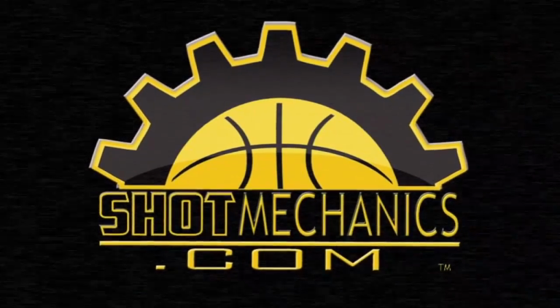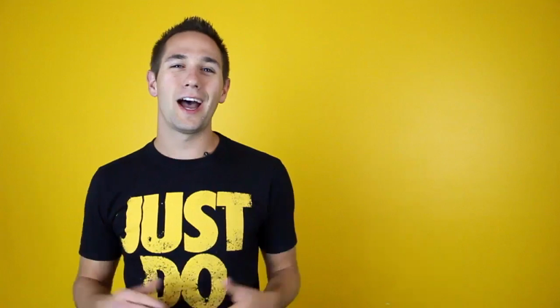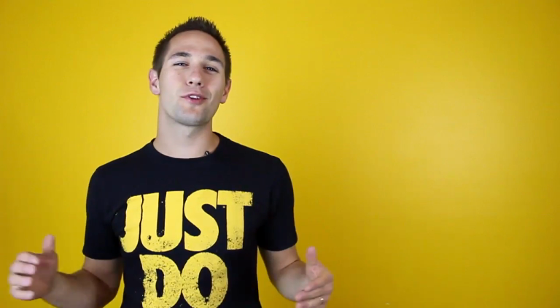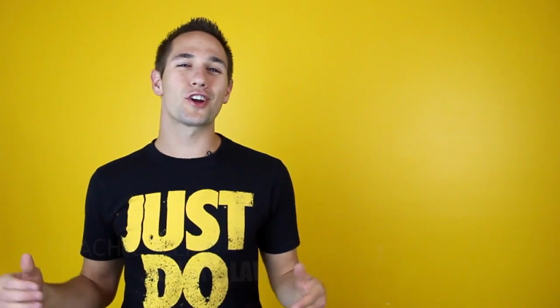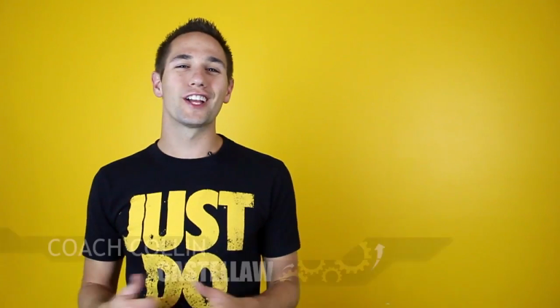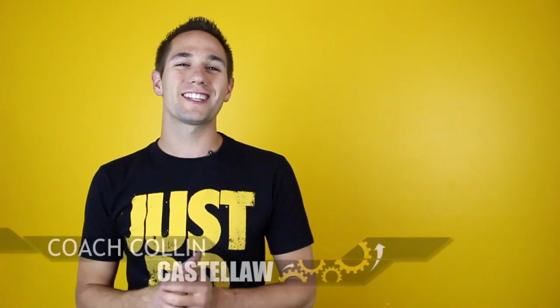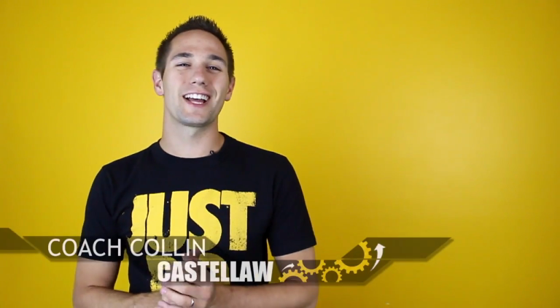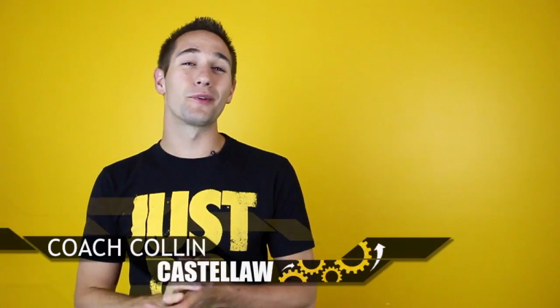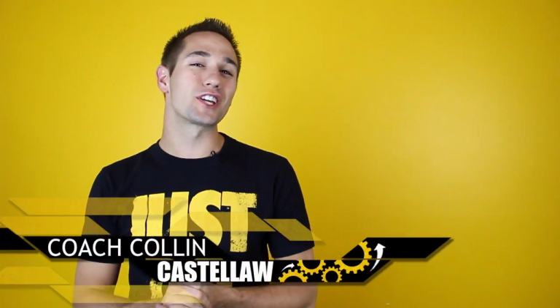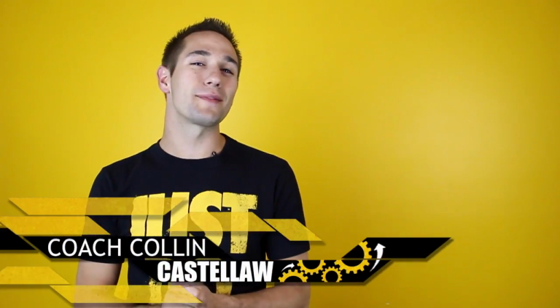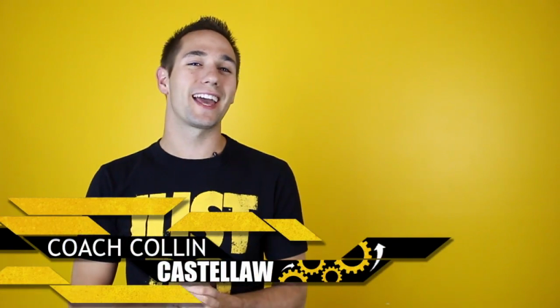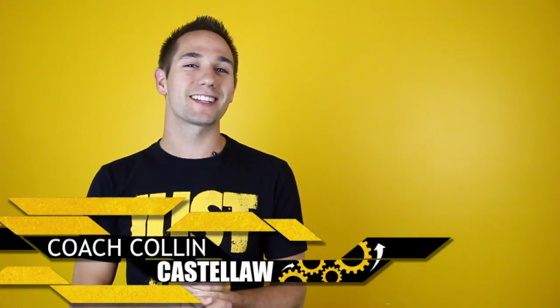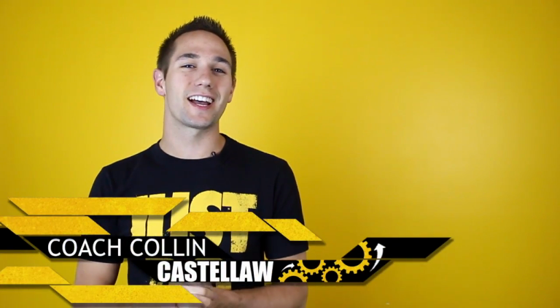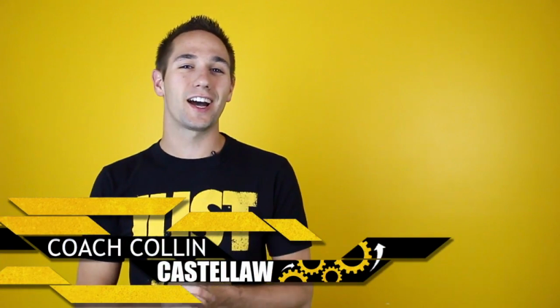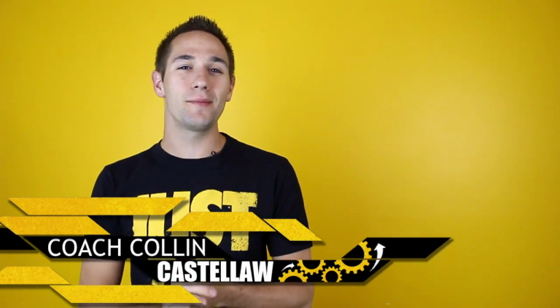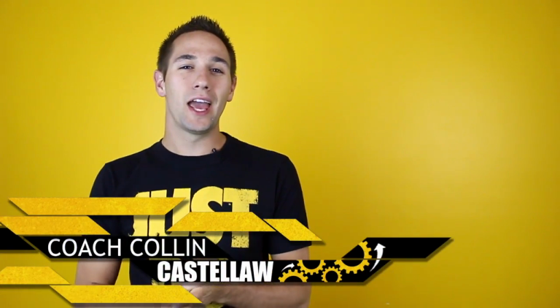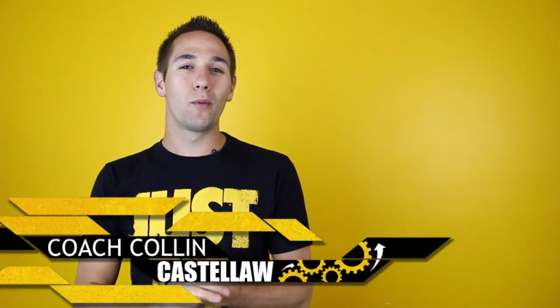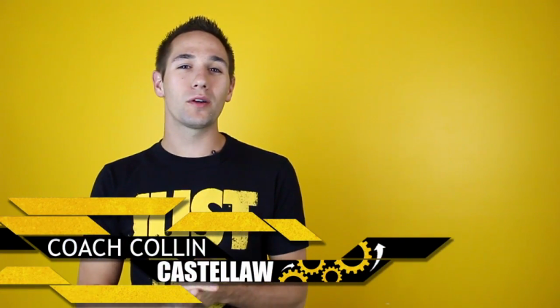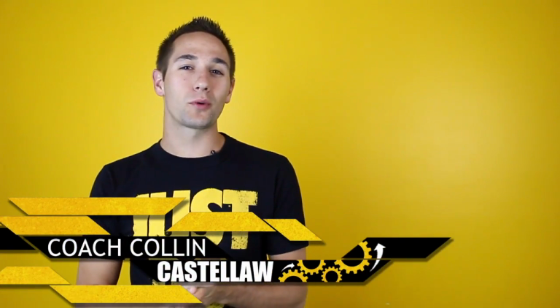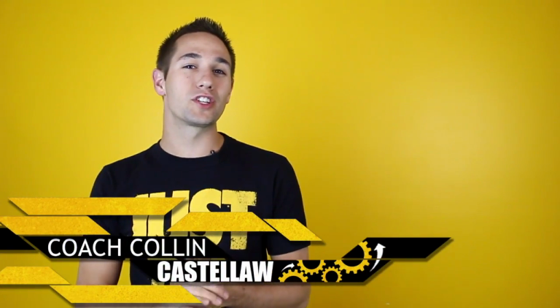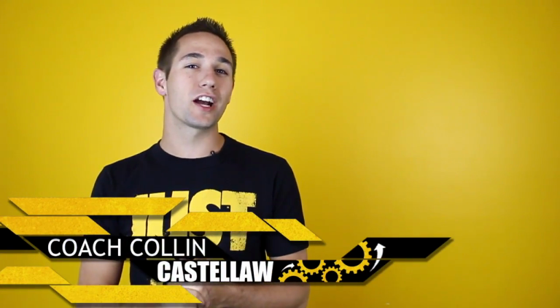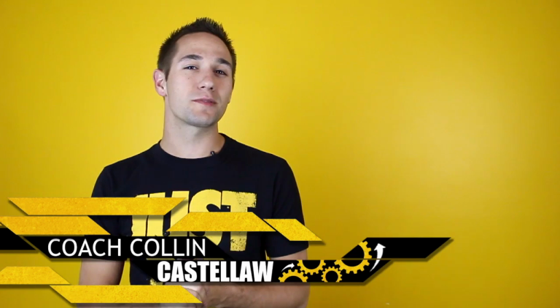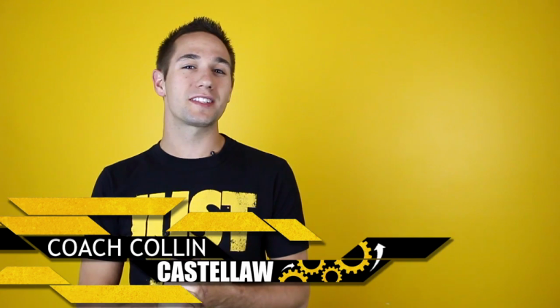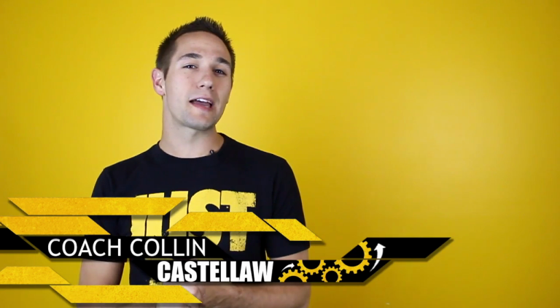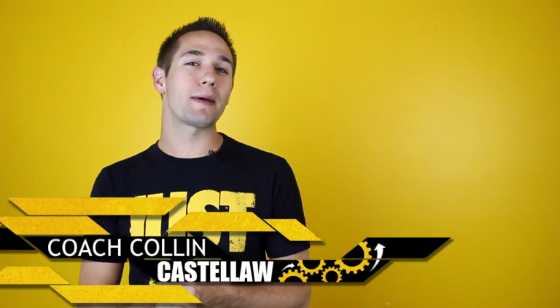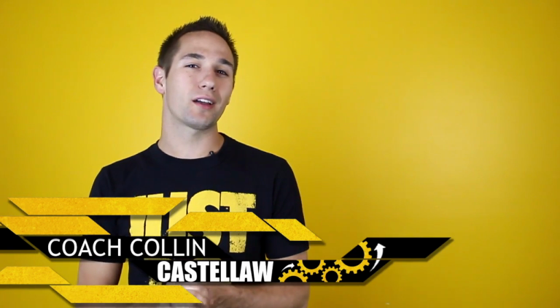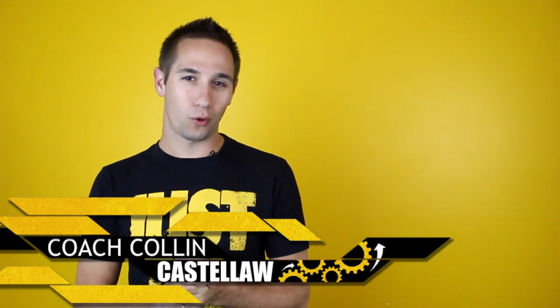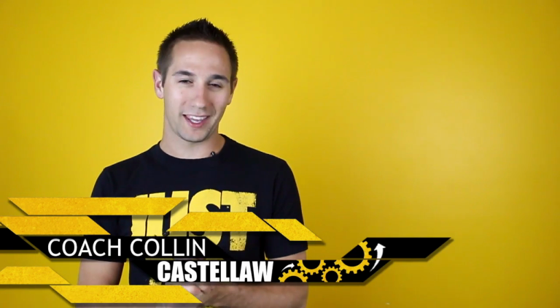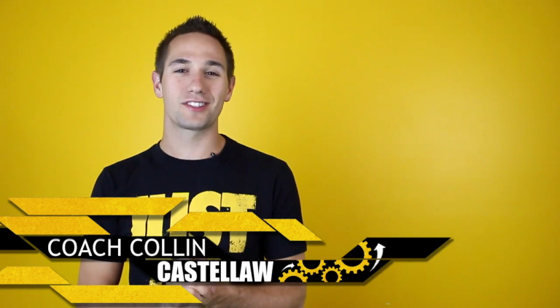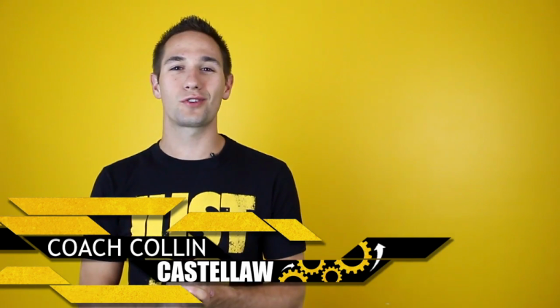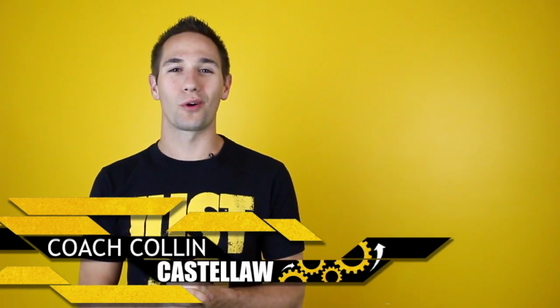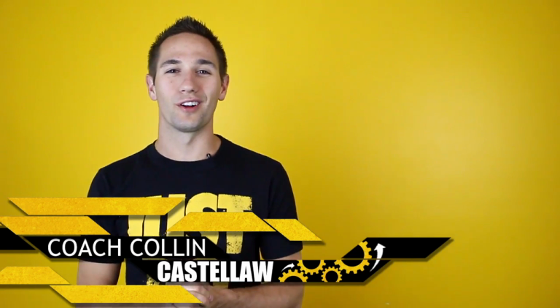Hi, I'm Coach Collin Castello with ShotMechanics.com, and welcome to our J.R. Smith Step Back Quick Hits Tutorial.